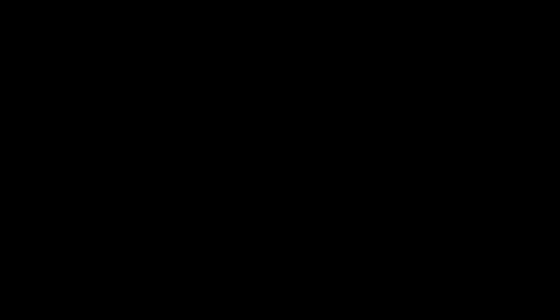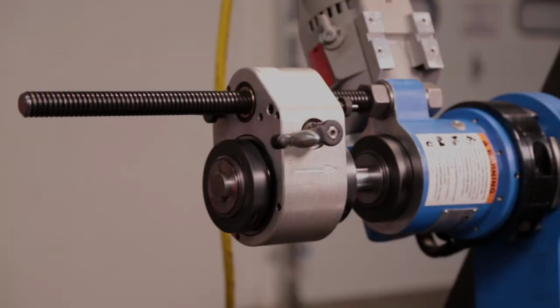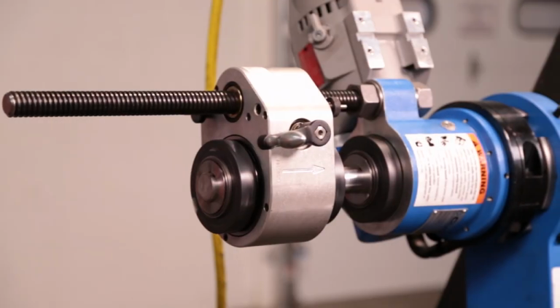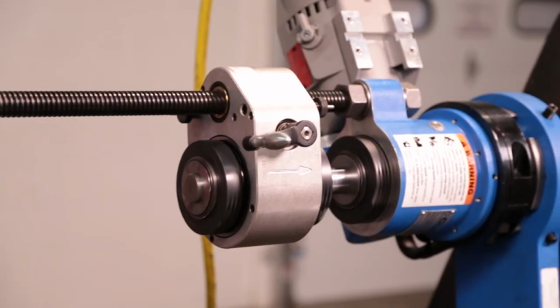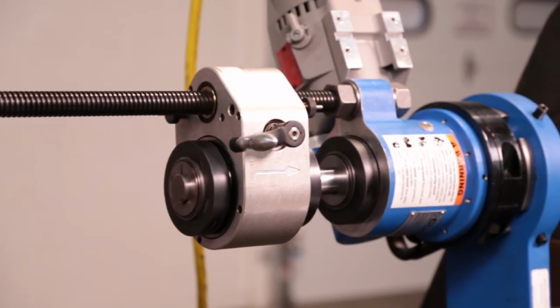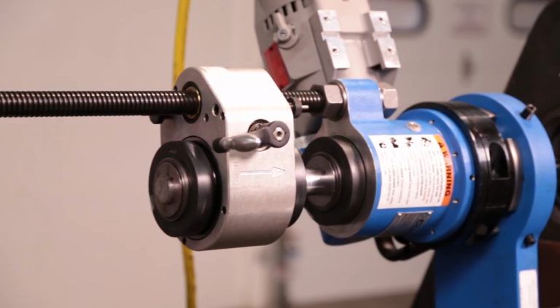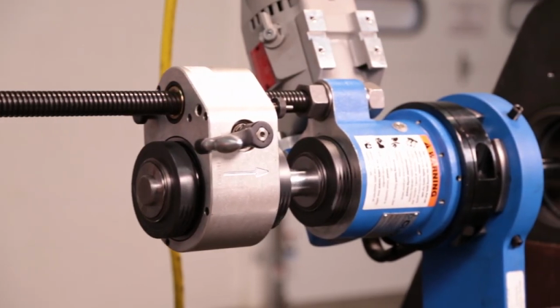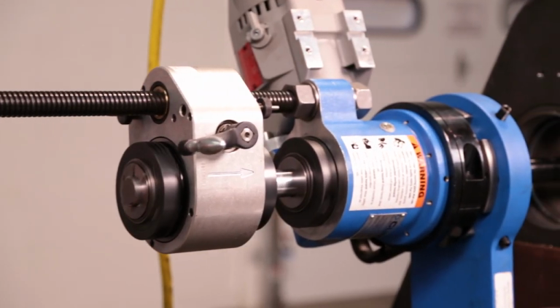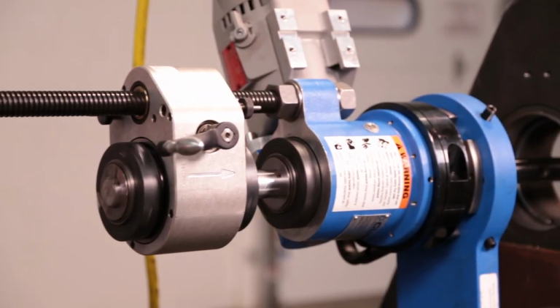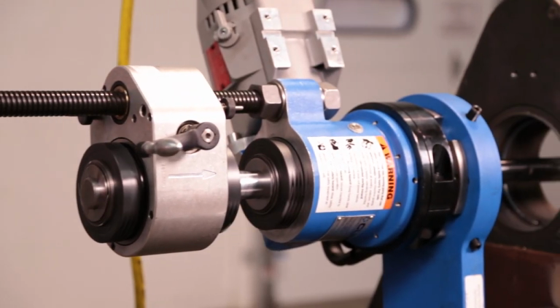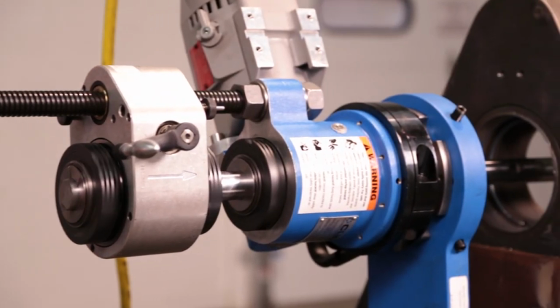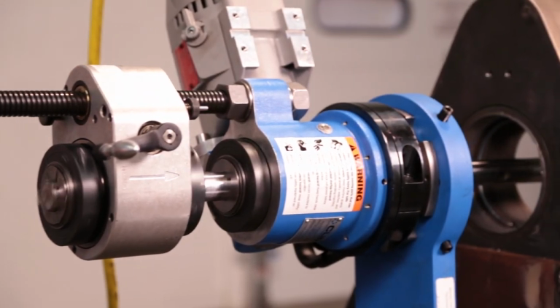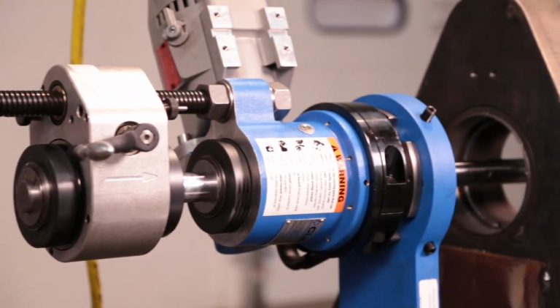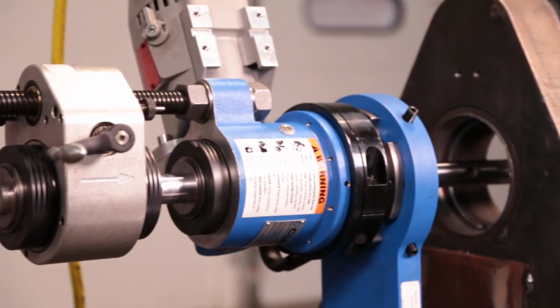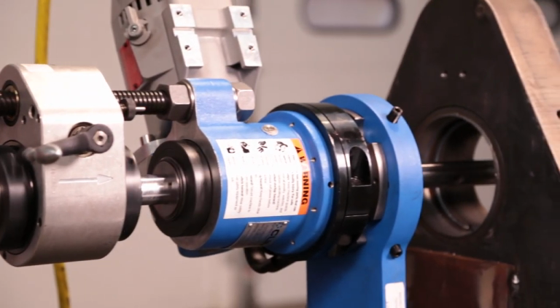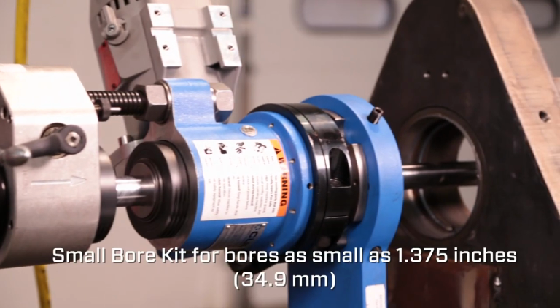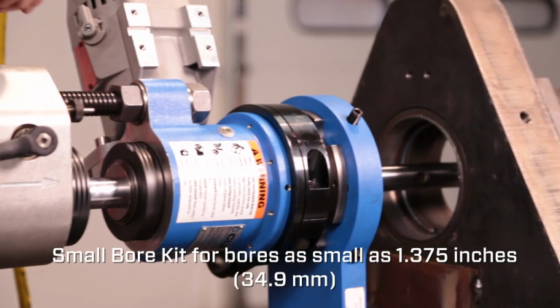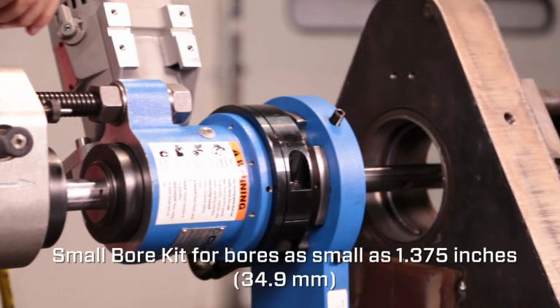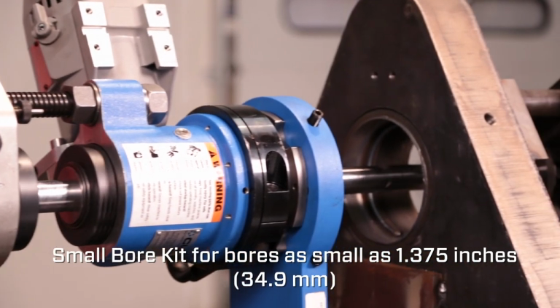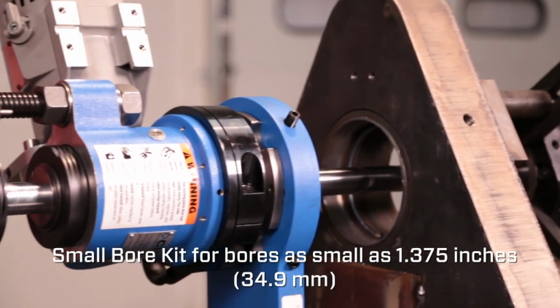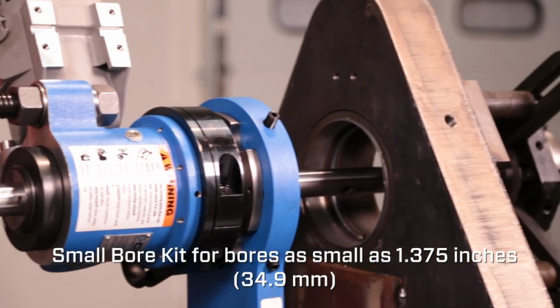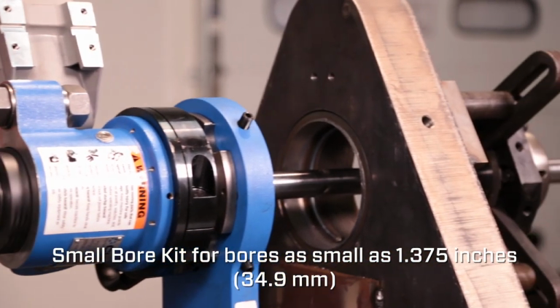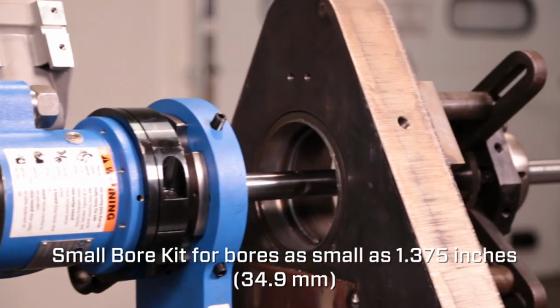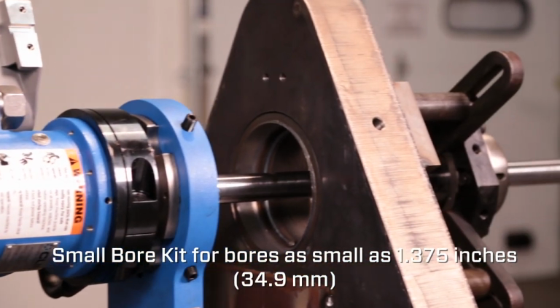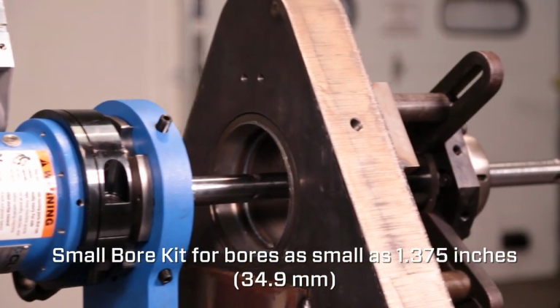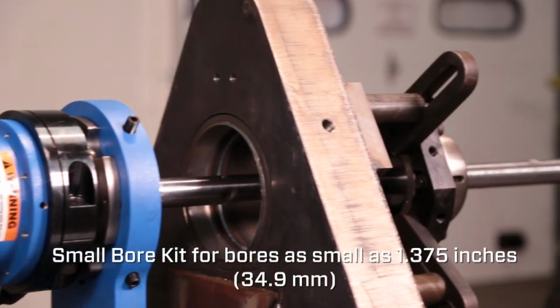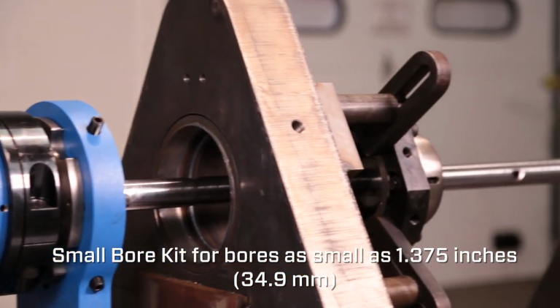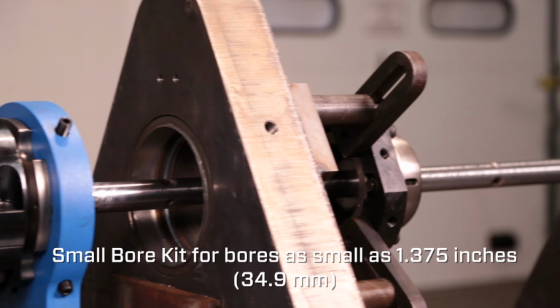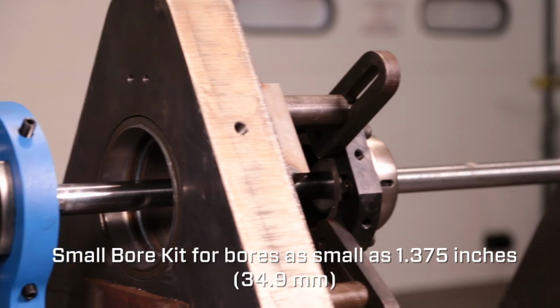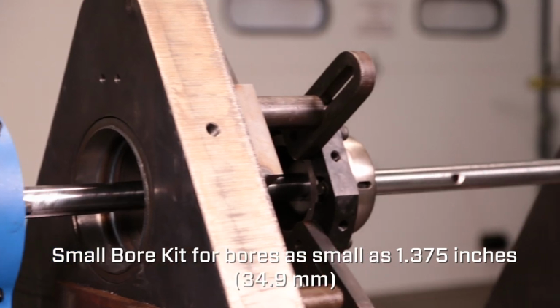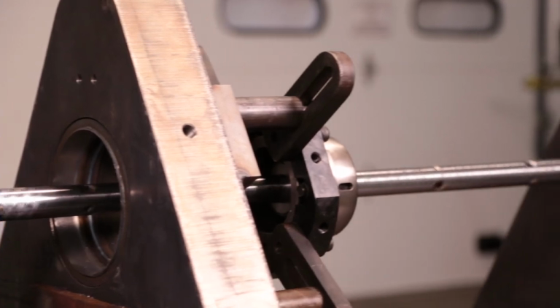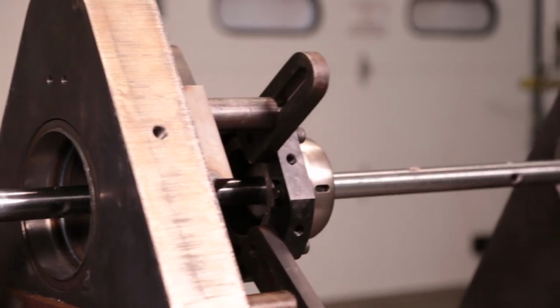With an optional small bore kit, you can bore as small as 1.375 inches in diameter.